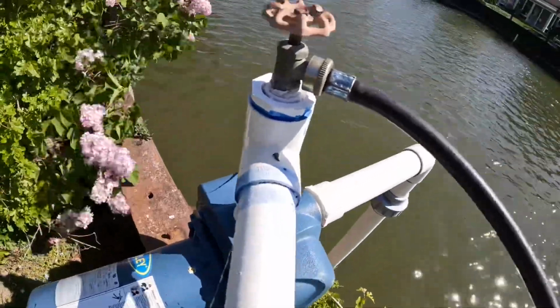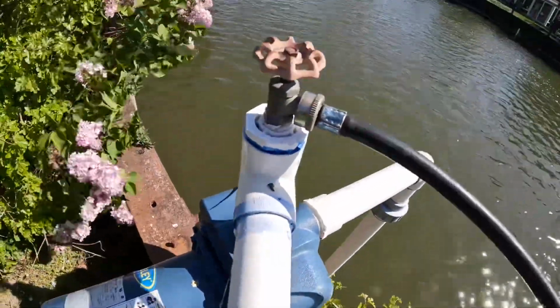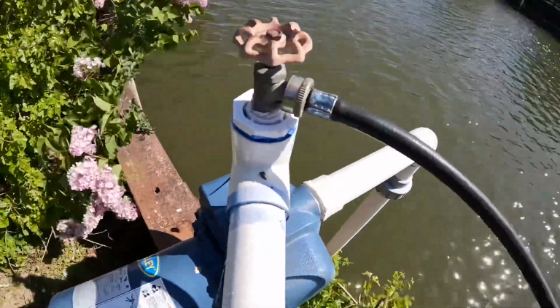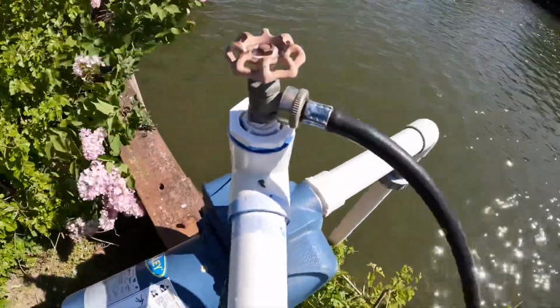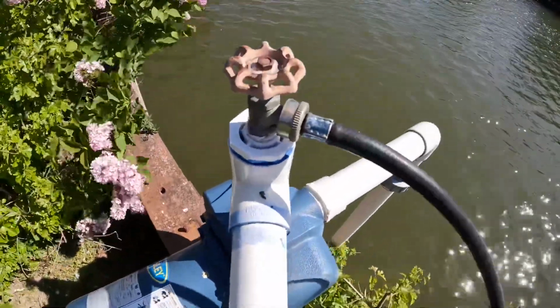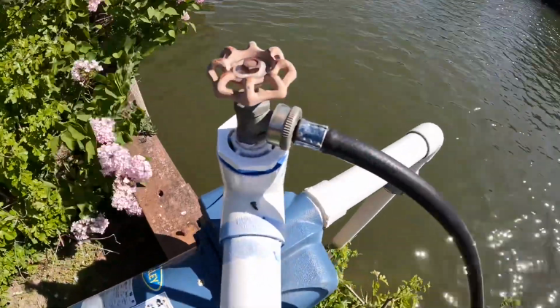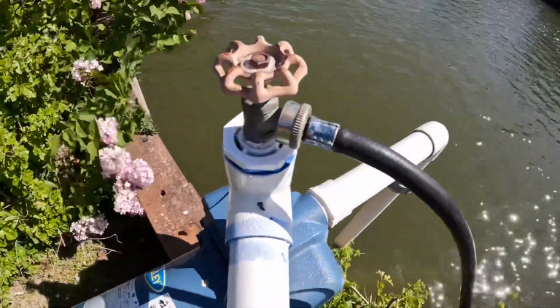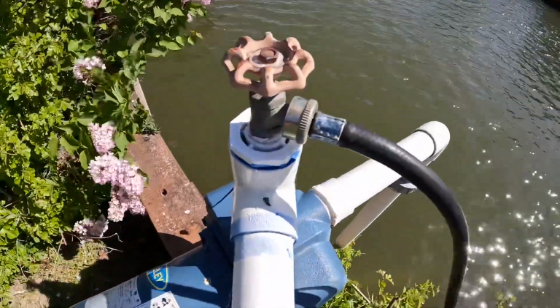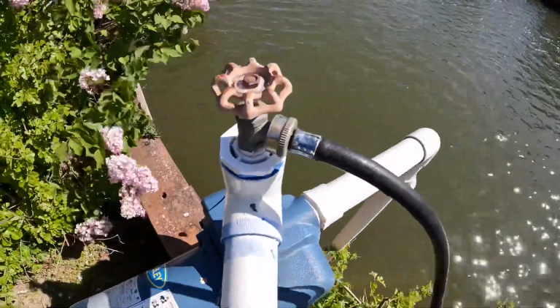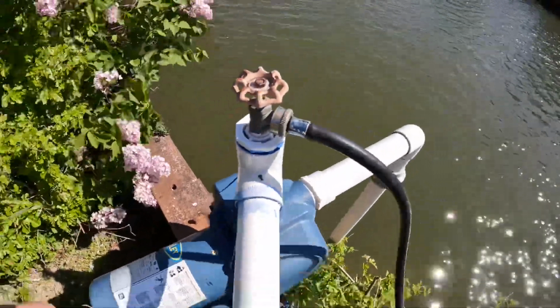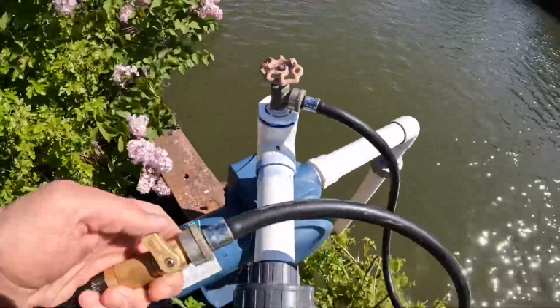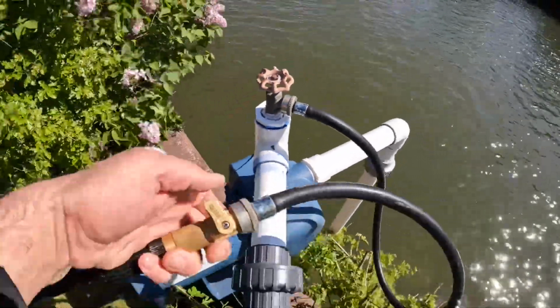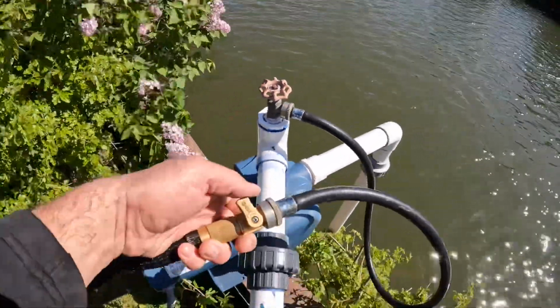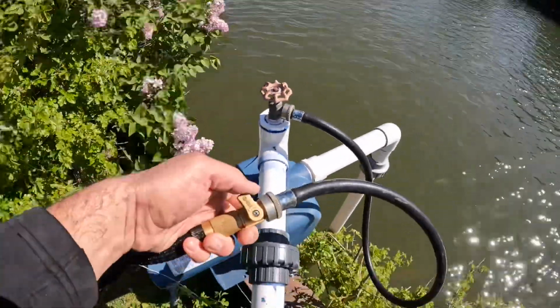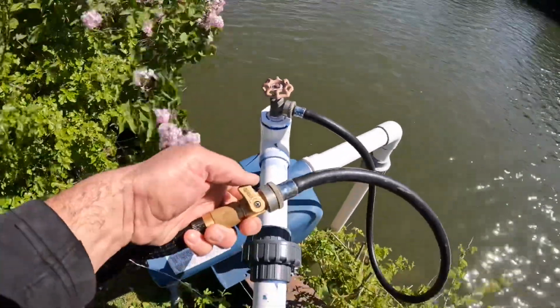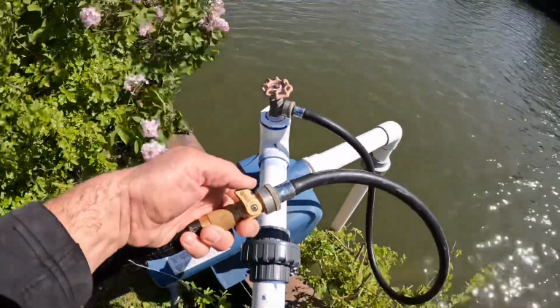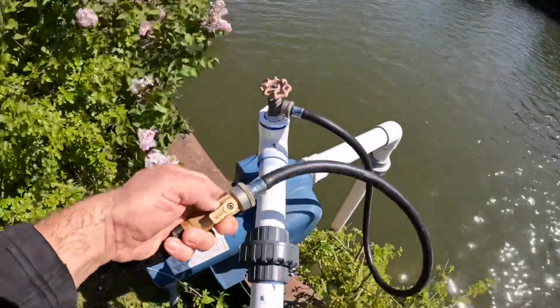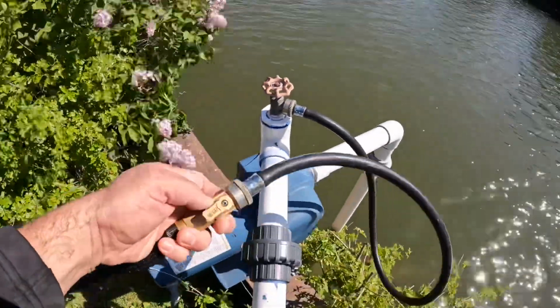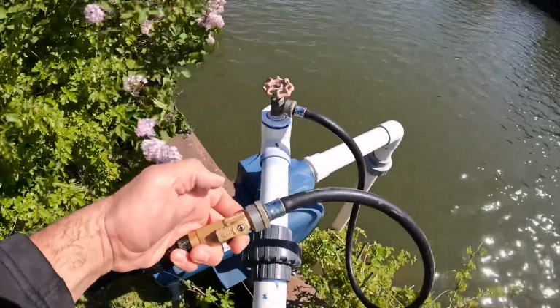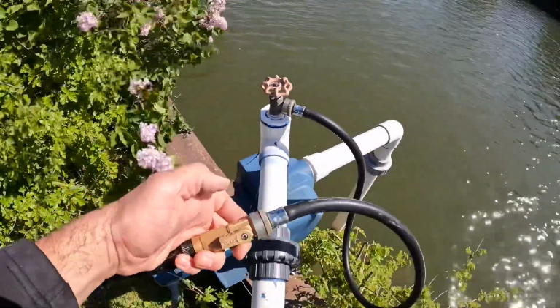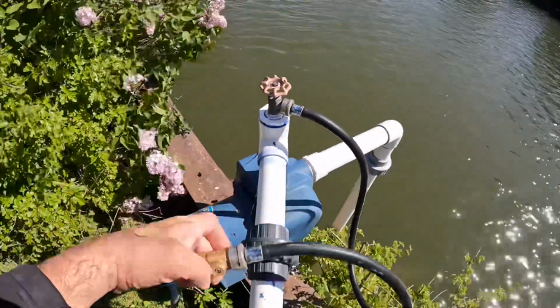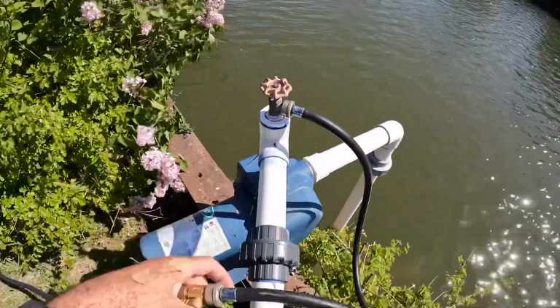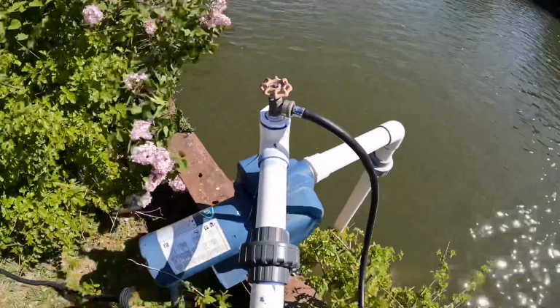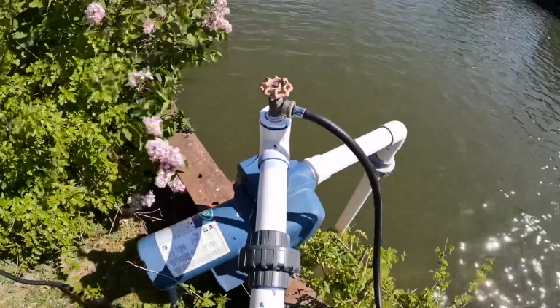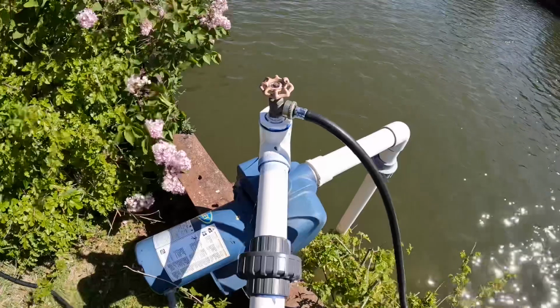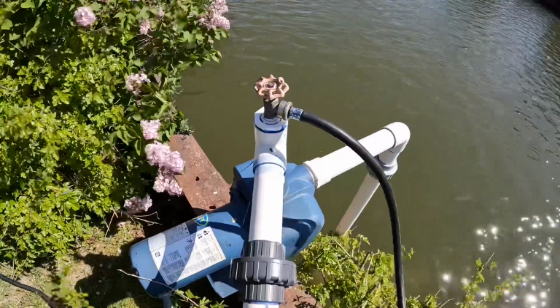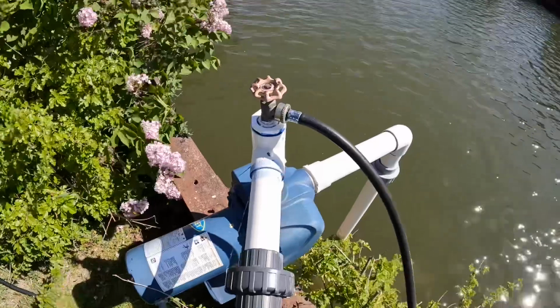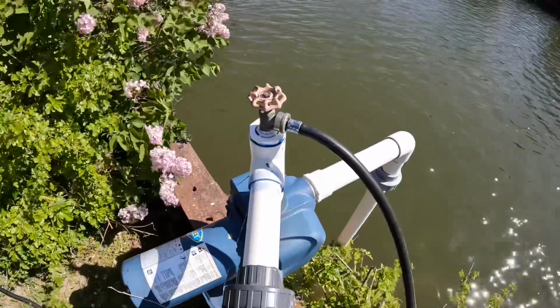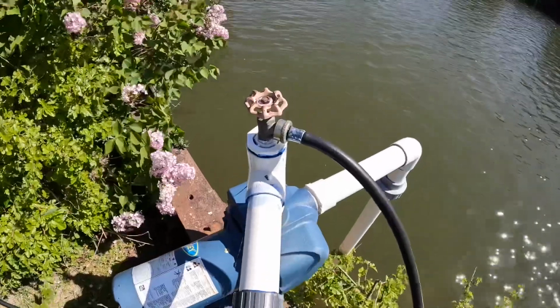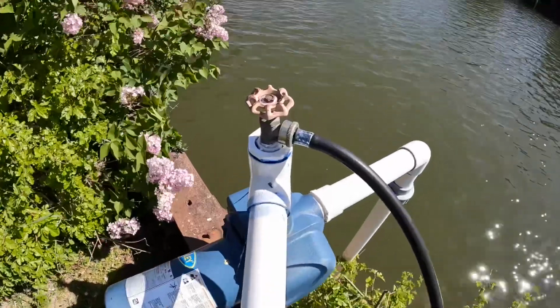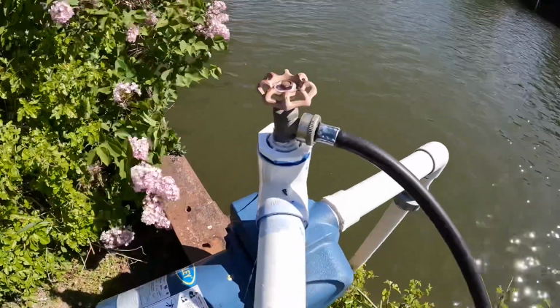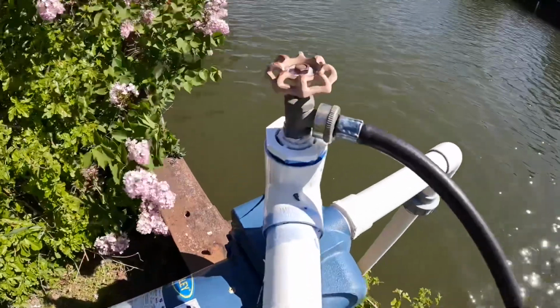Okay, let's turn the water on. Now we're just going to fill it up.